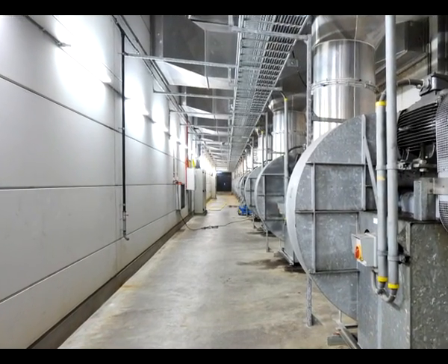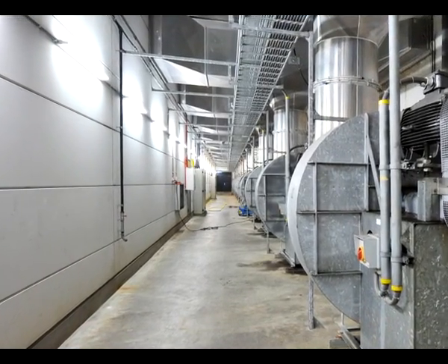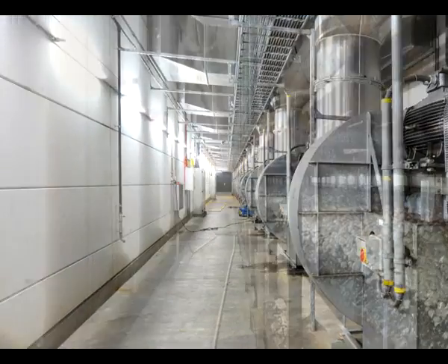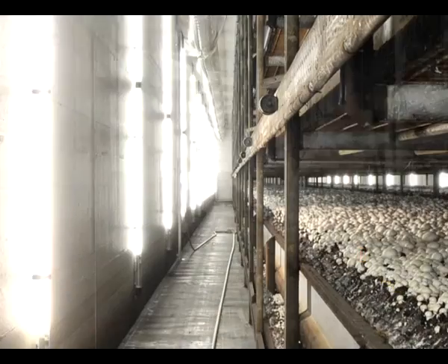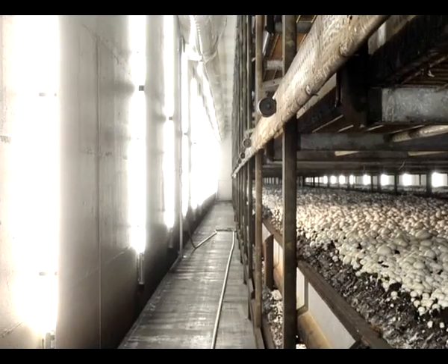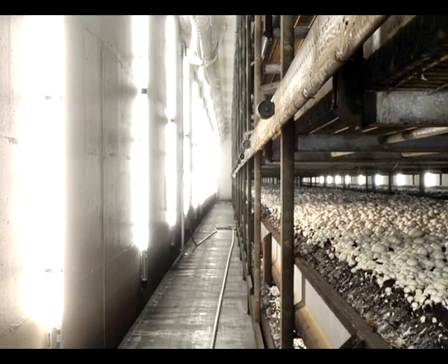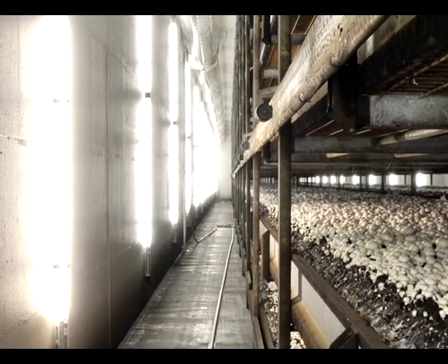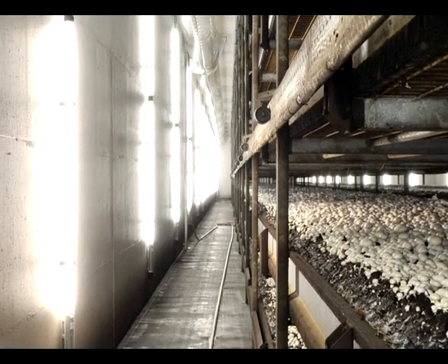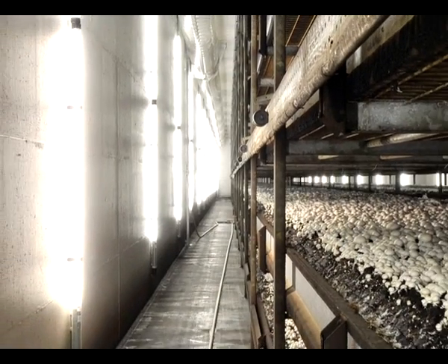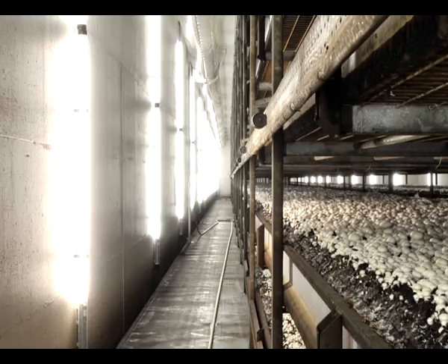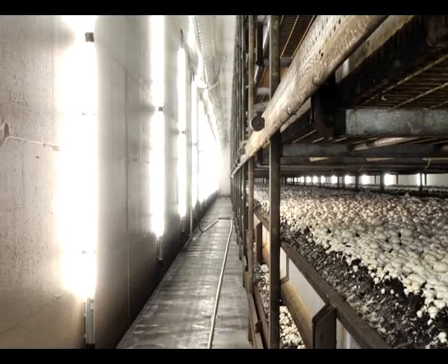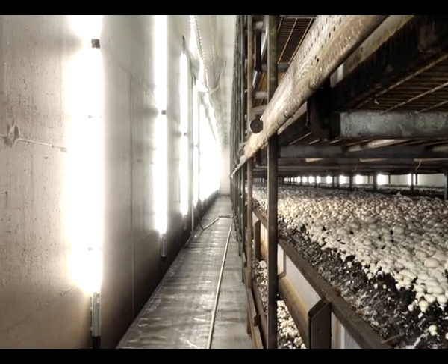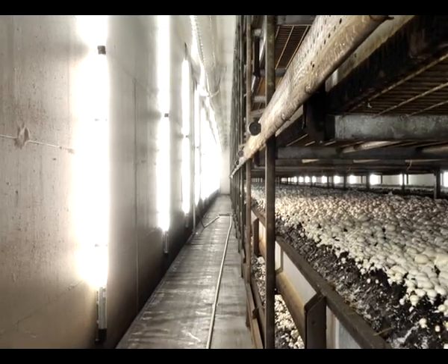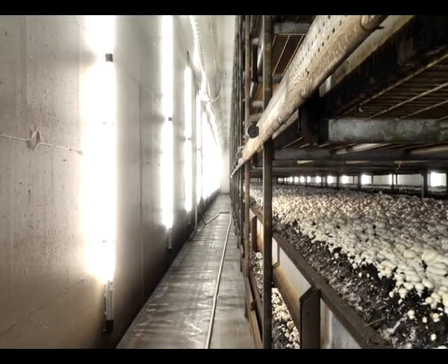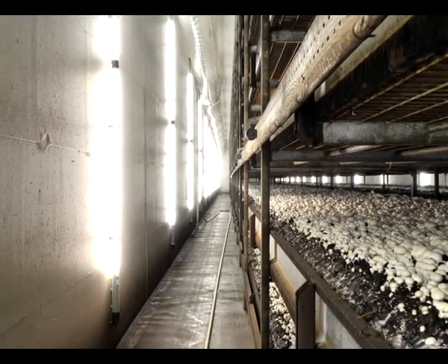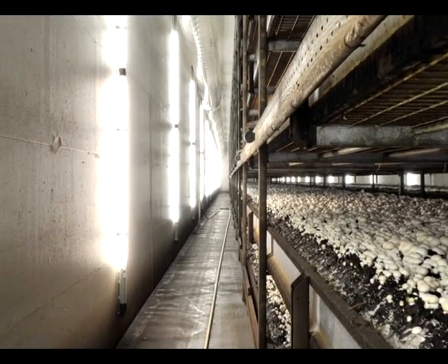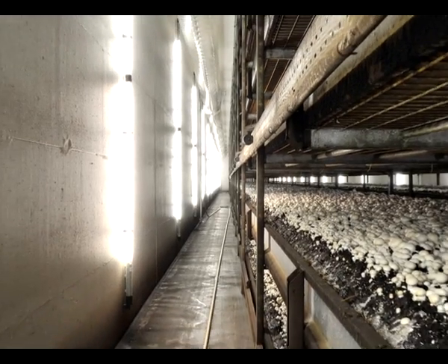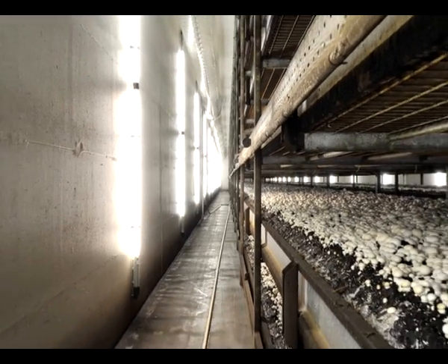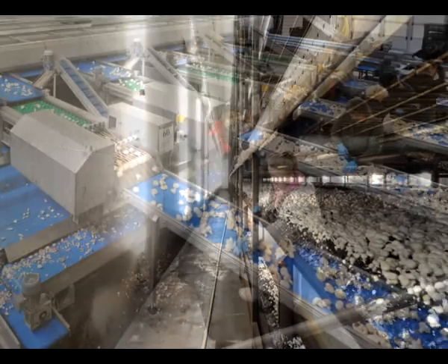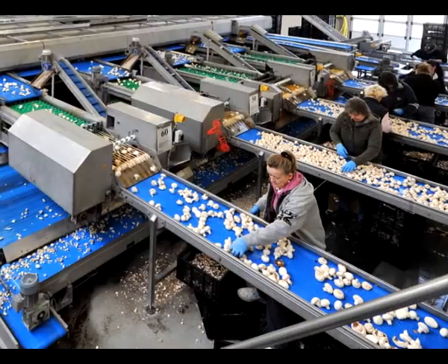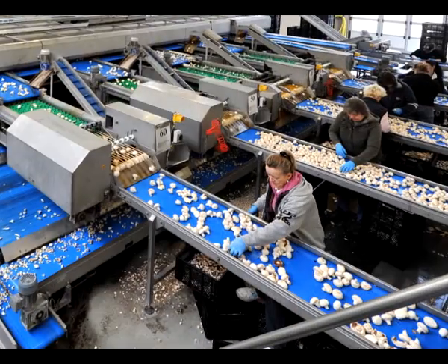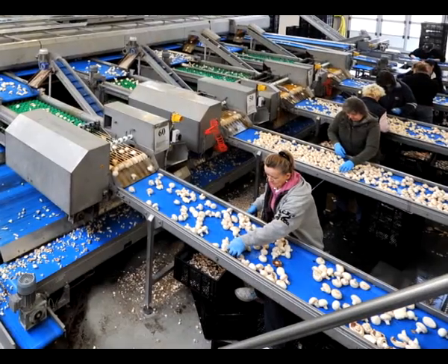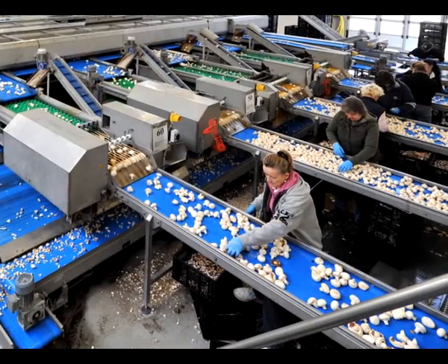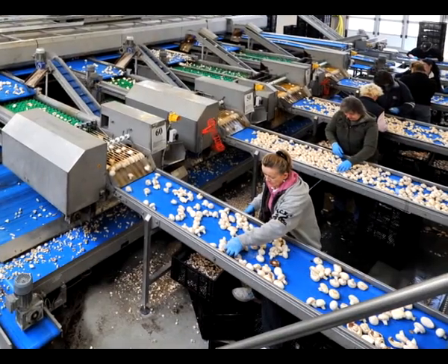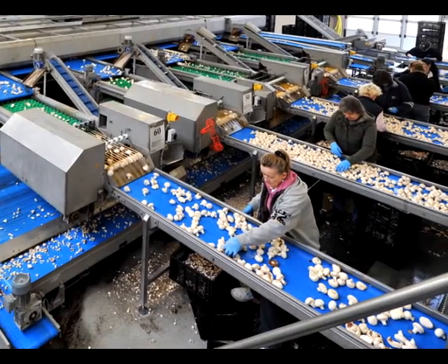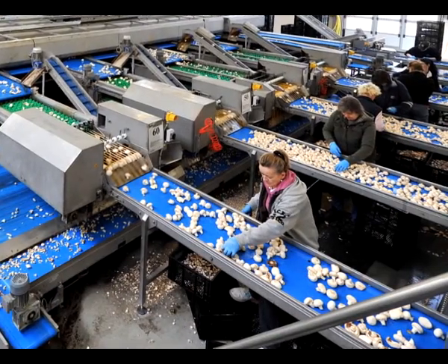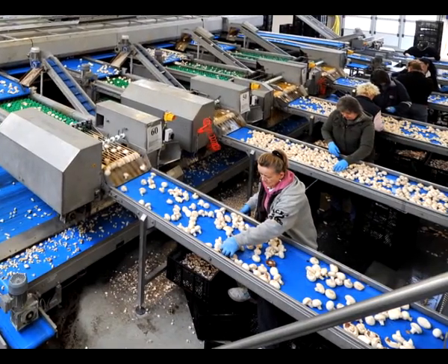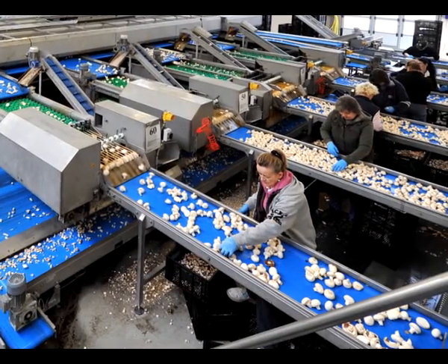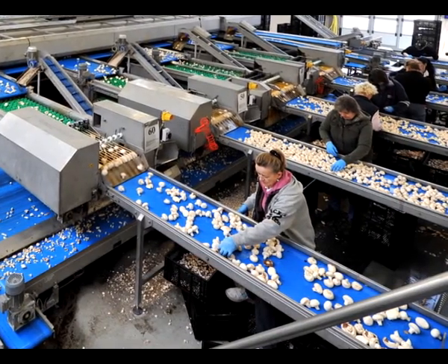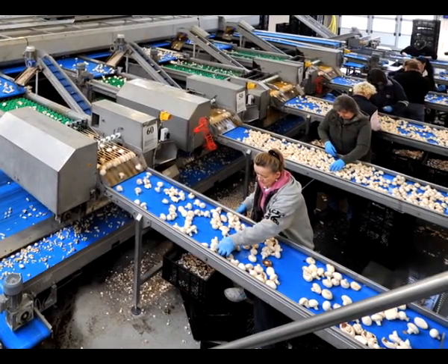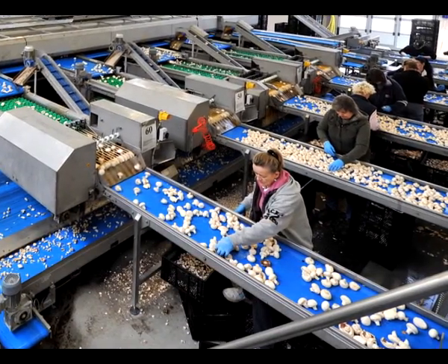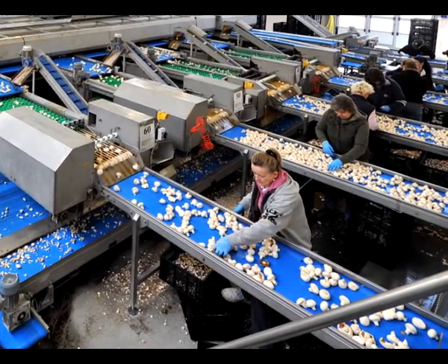Production, sorting, and processing are virtually fully automated. Only the harvest is still a manual activity.